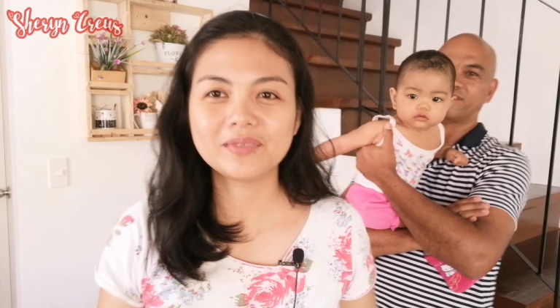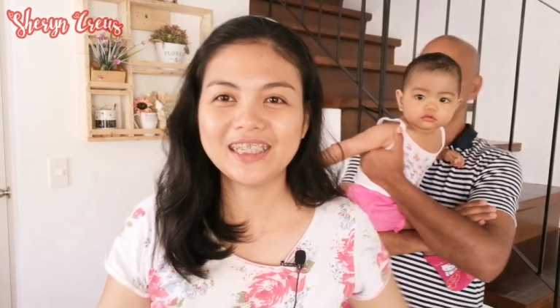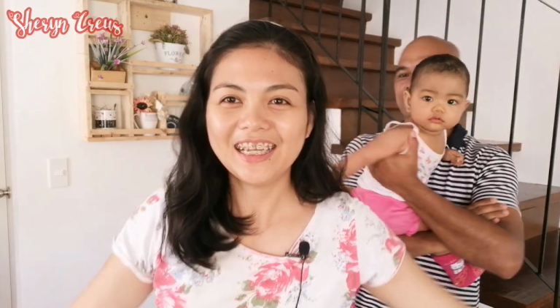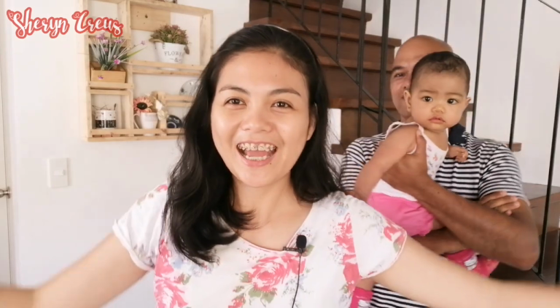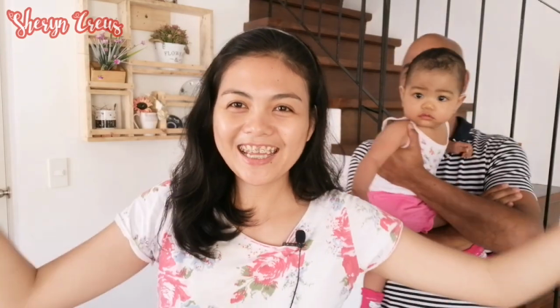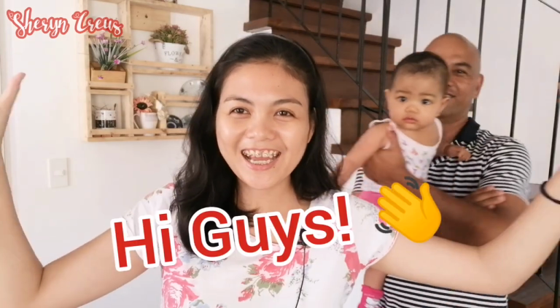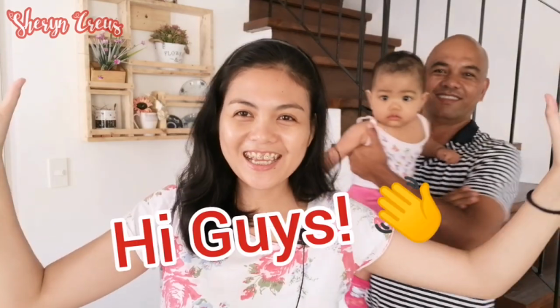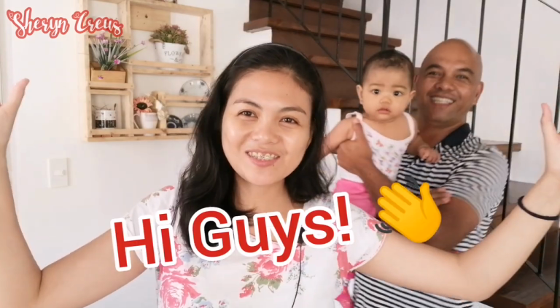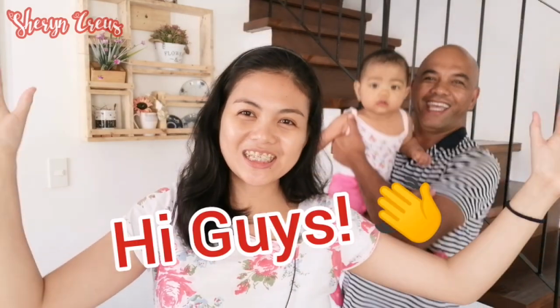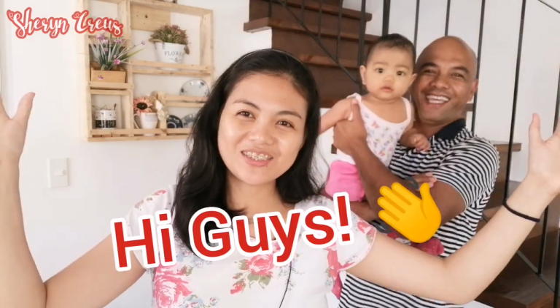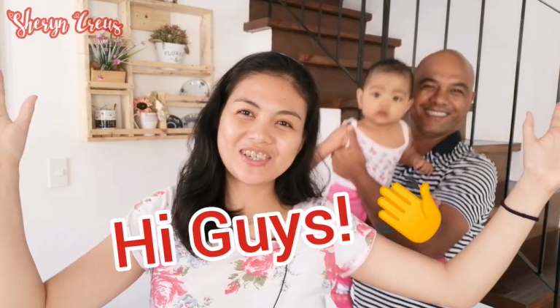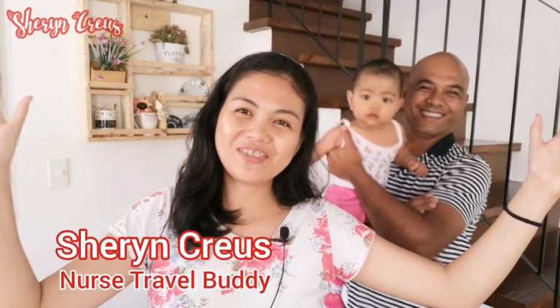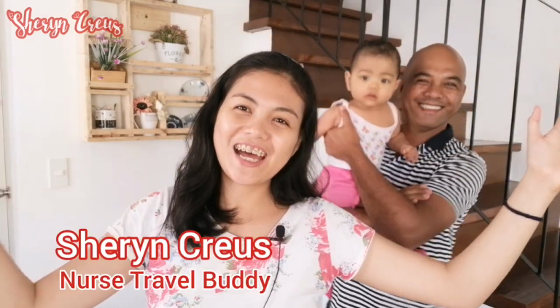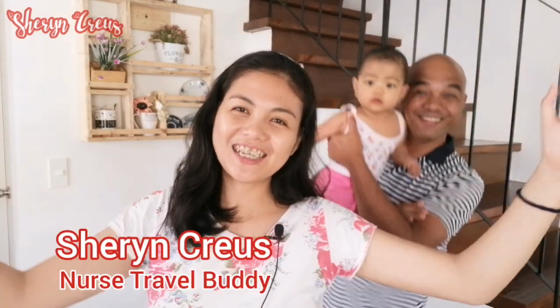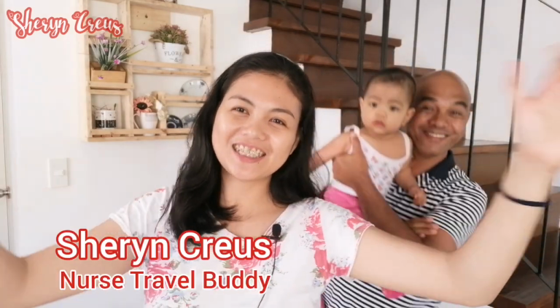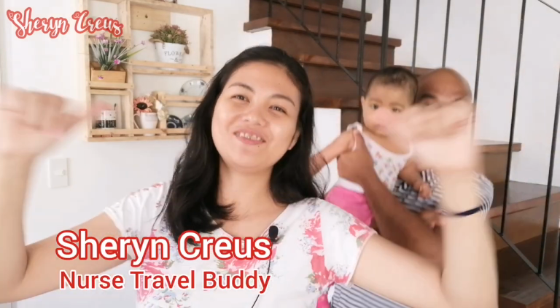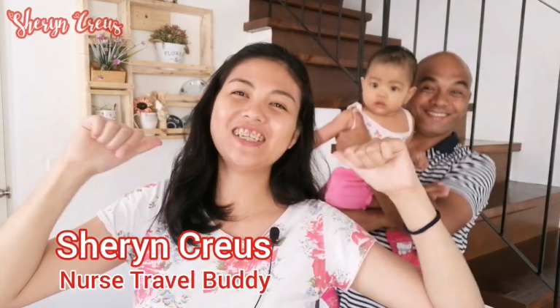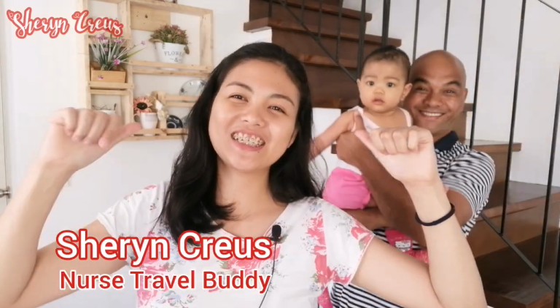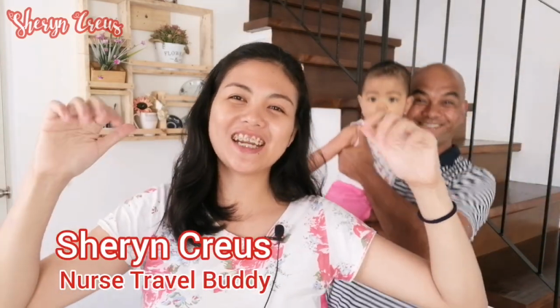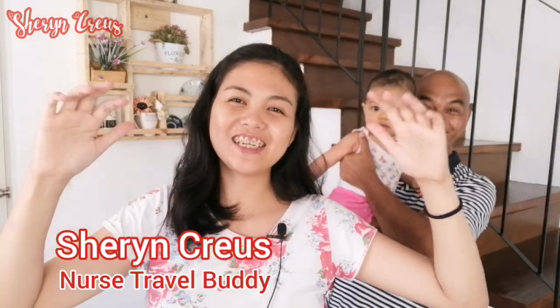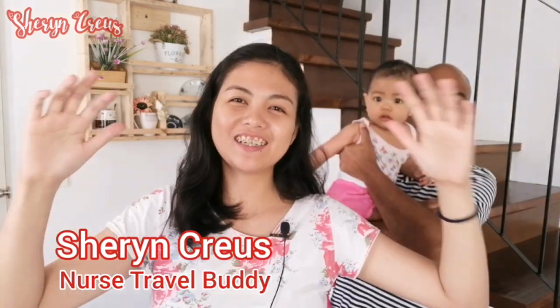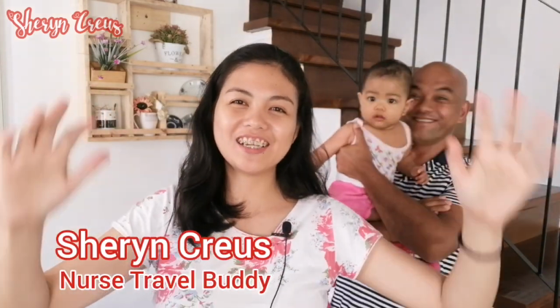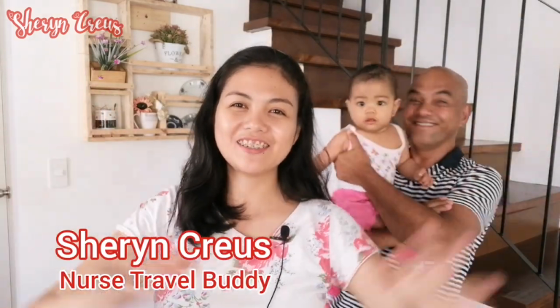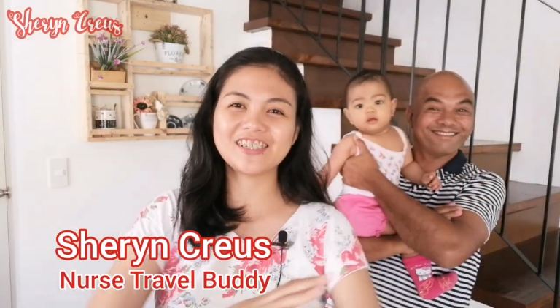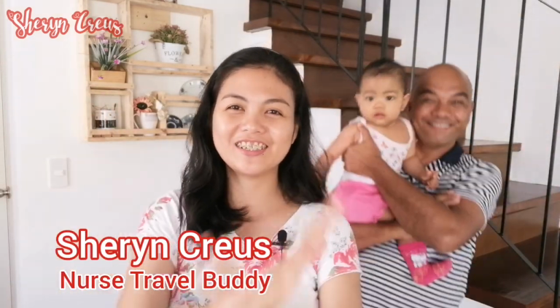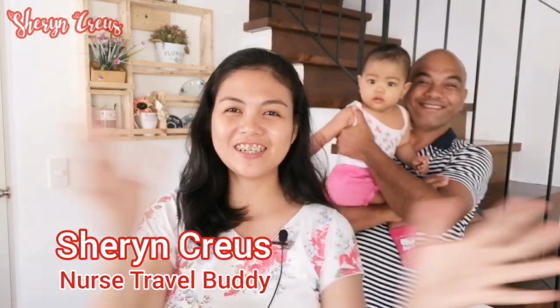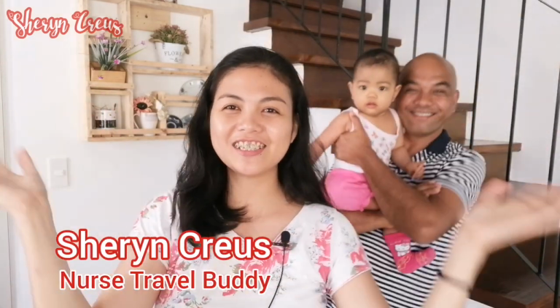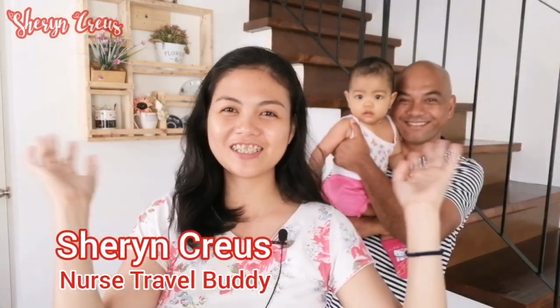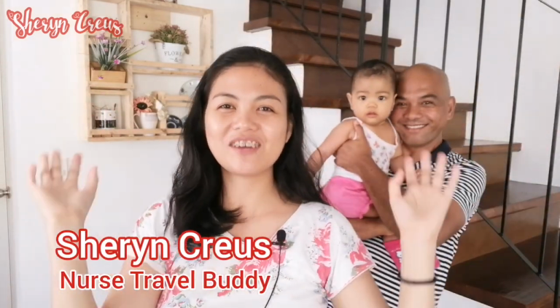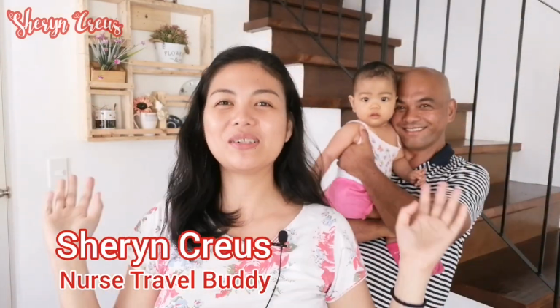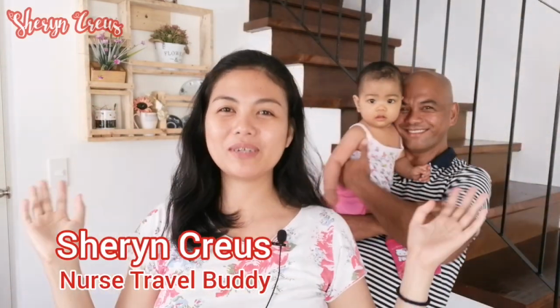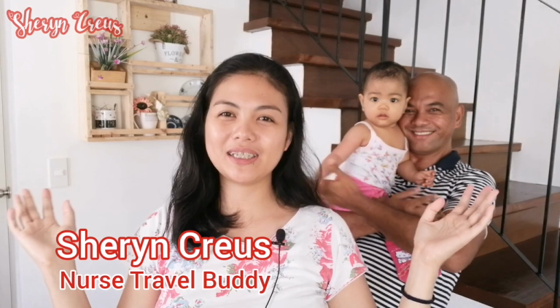Hi guys! Welcome to my vlog. It's me, Sherry and Kreyous, your nurse travel buddy.